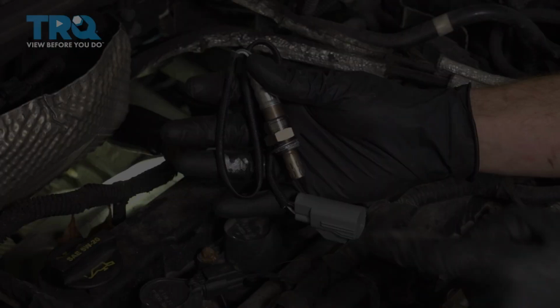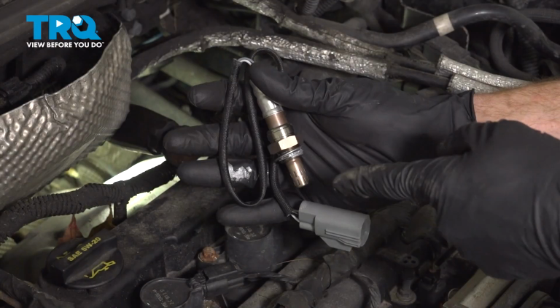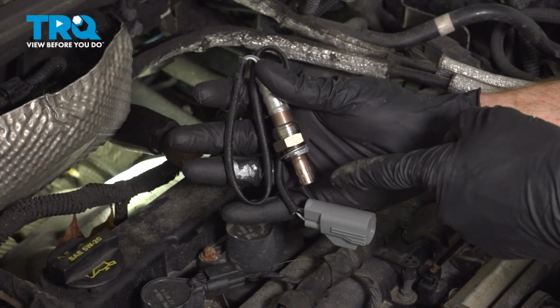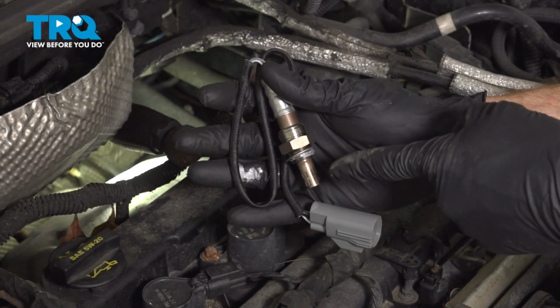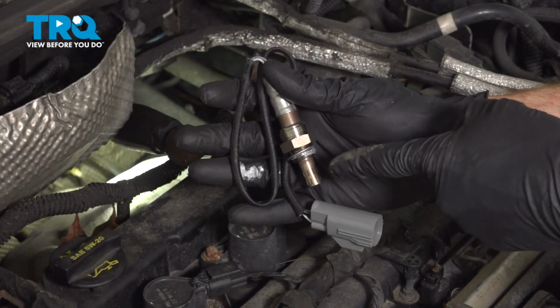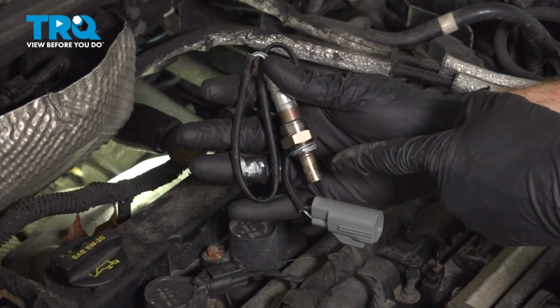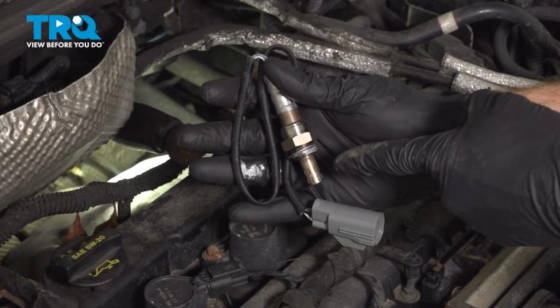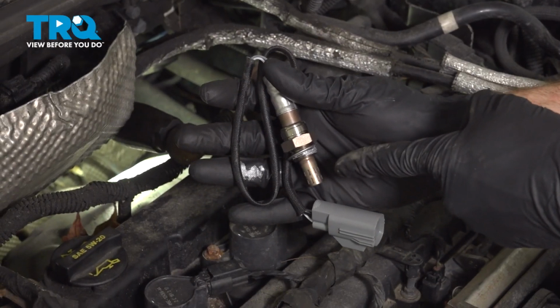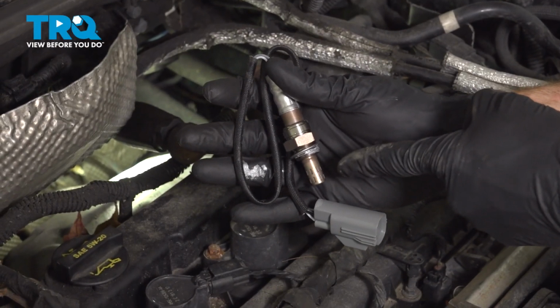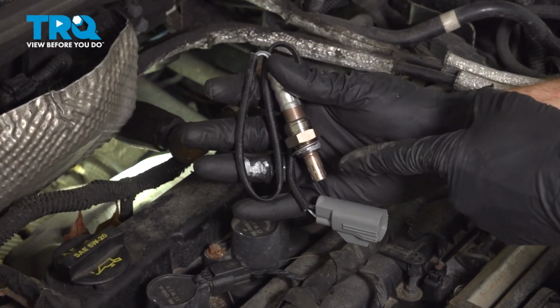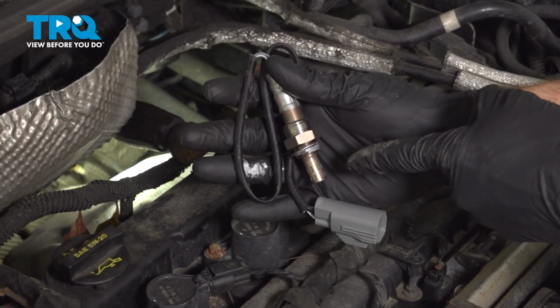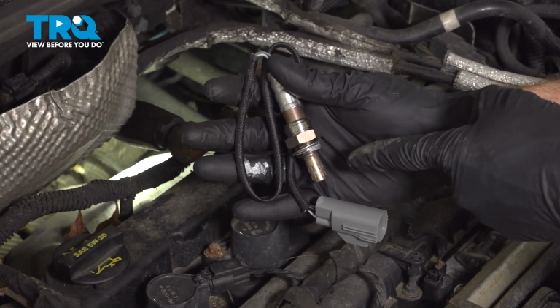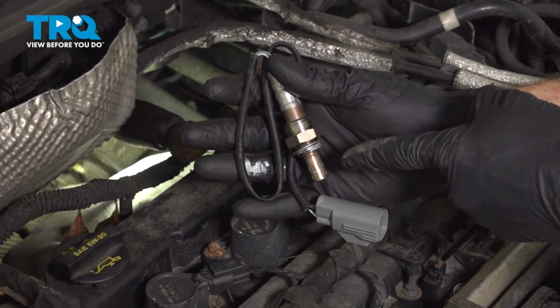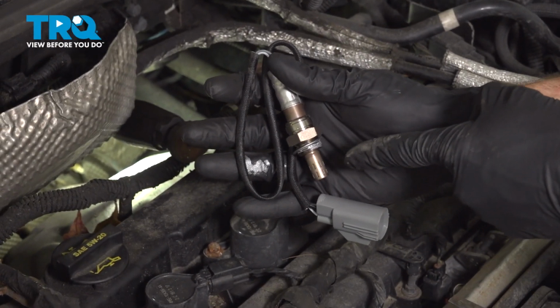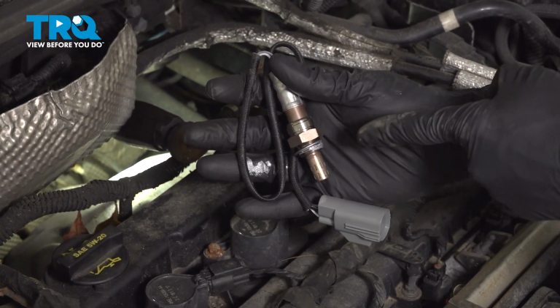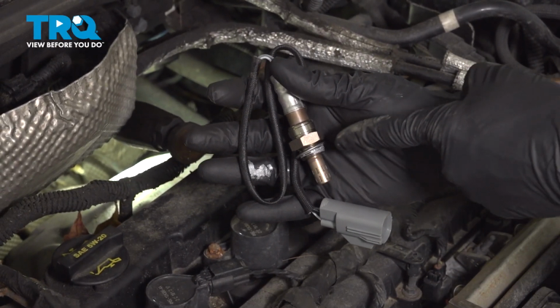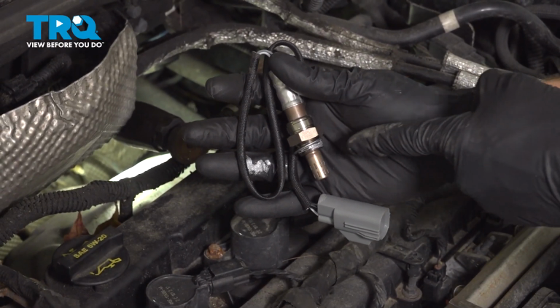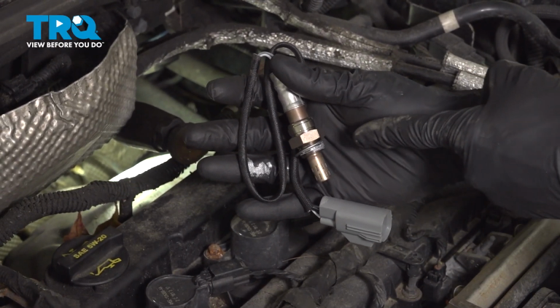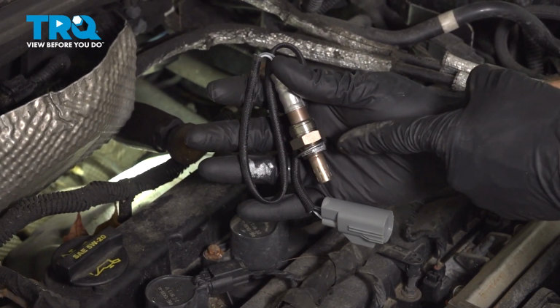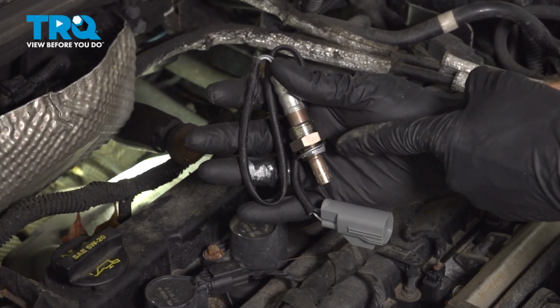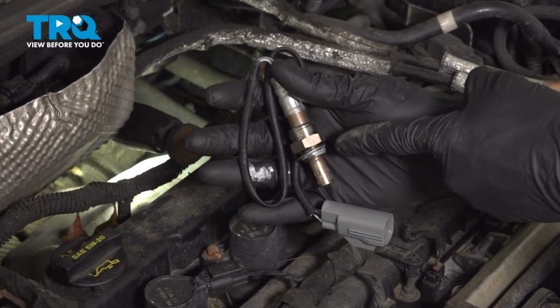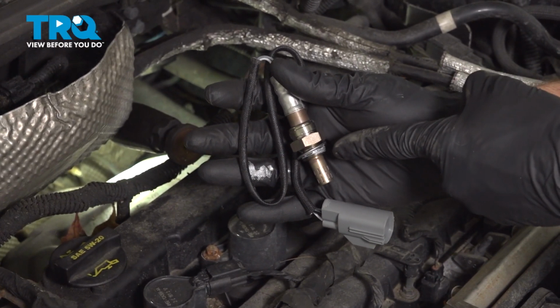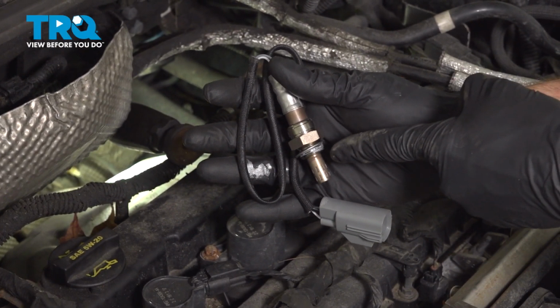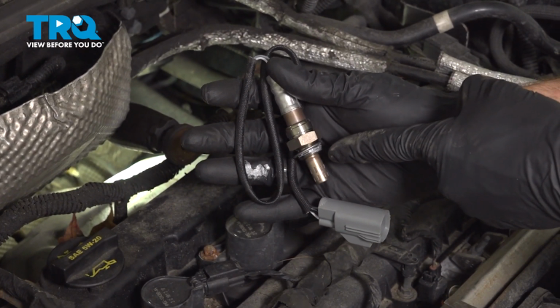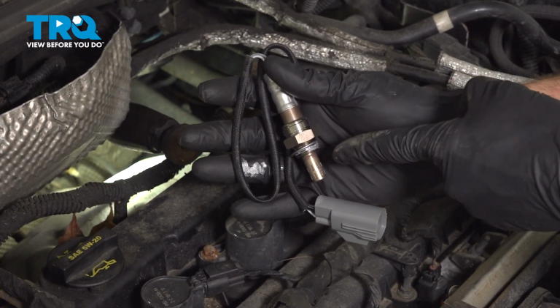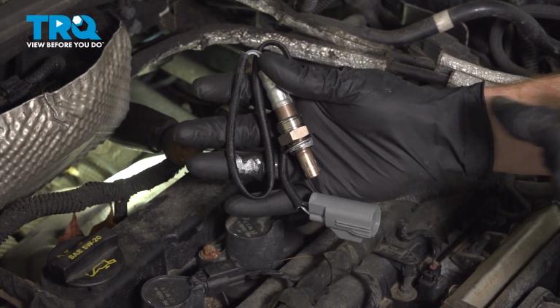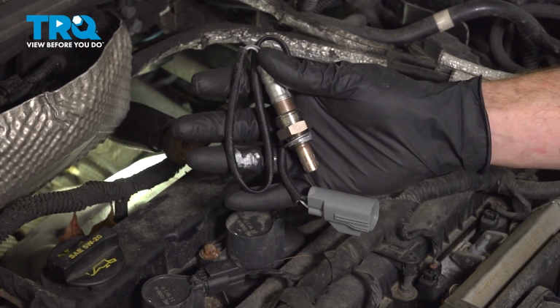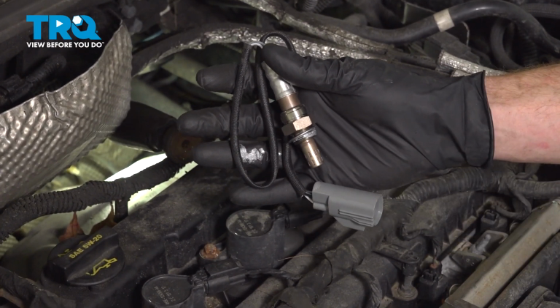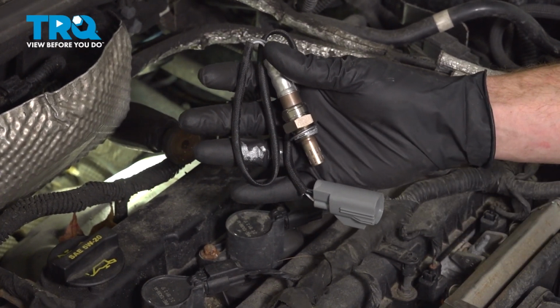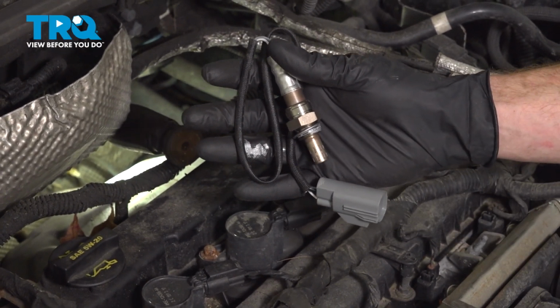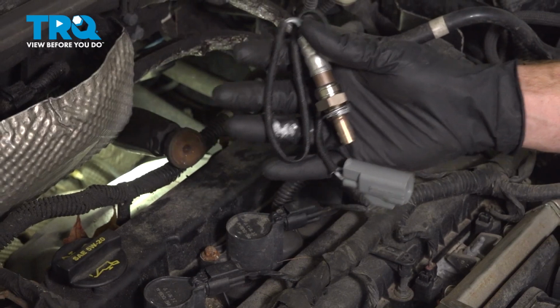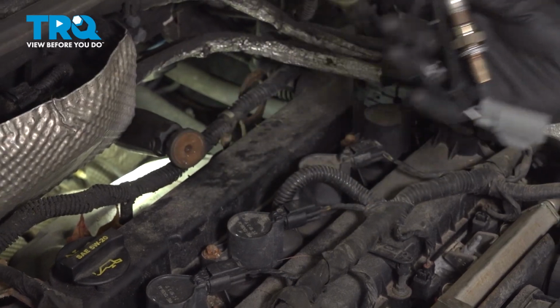In this video, we will show you how to replace your upstream O2 sensor. Let's get started.